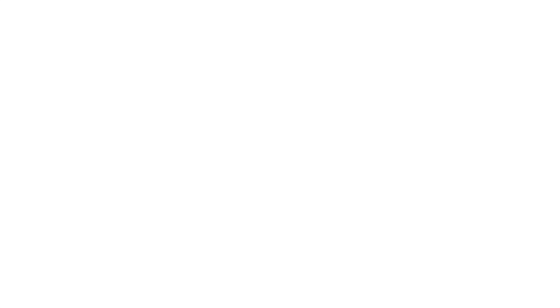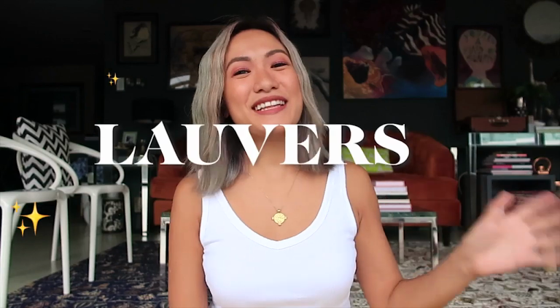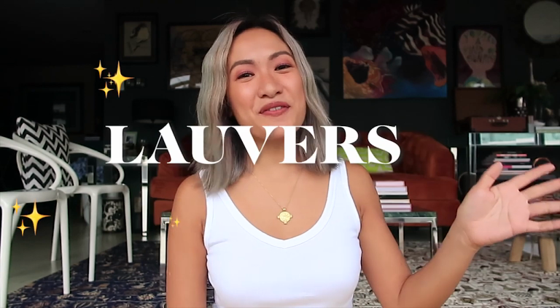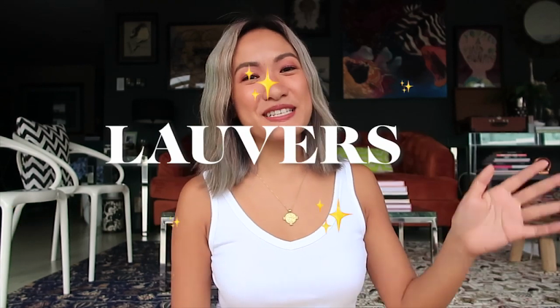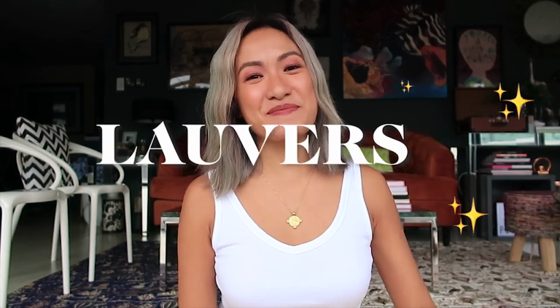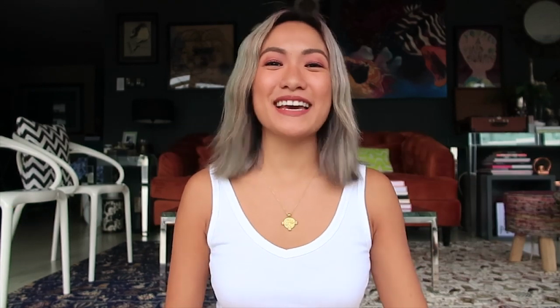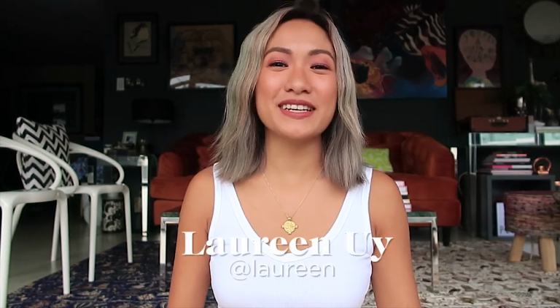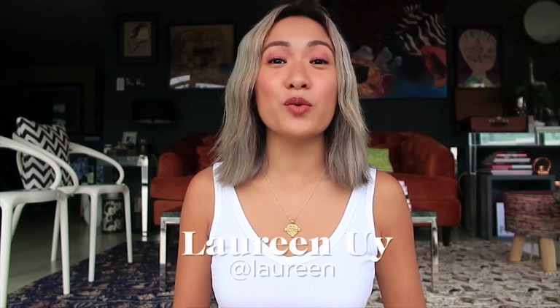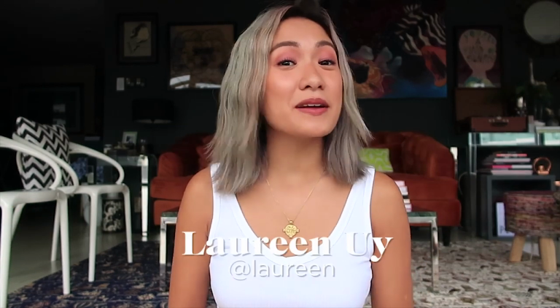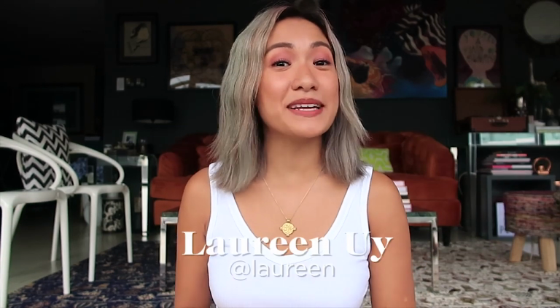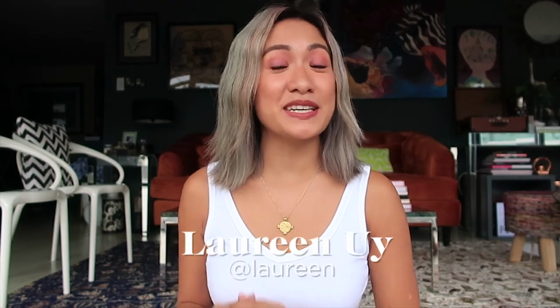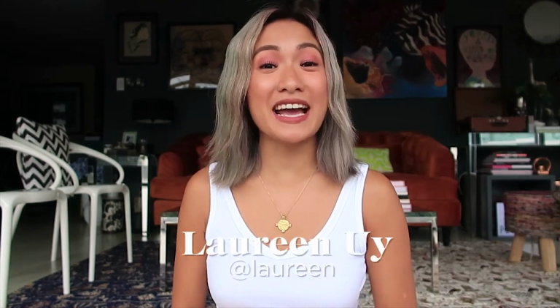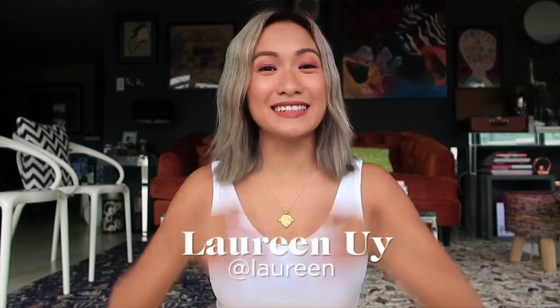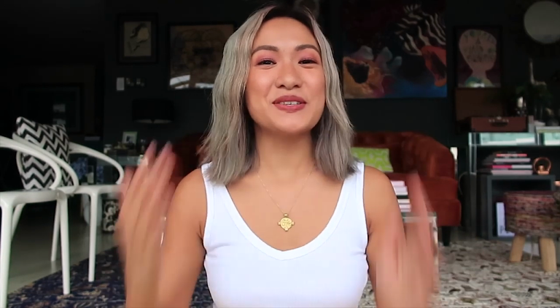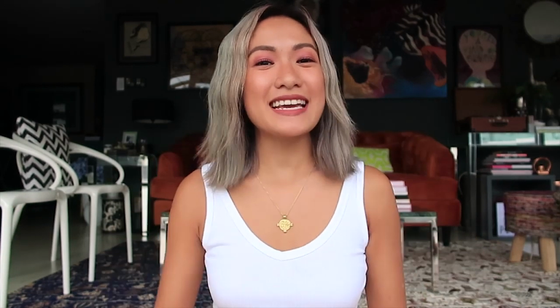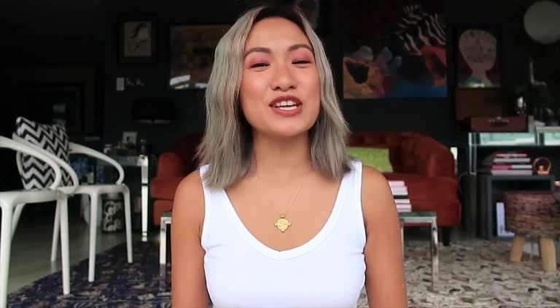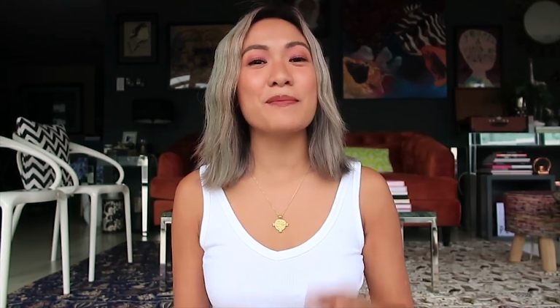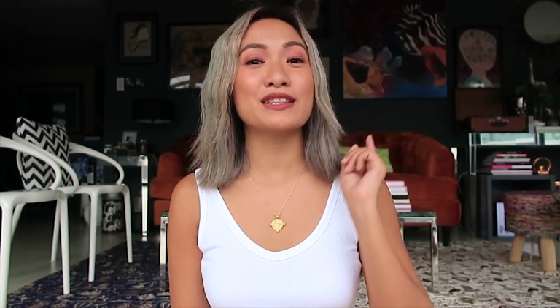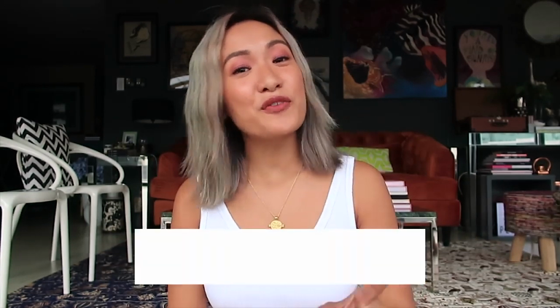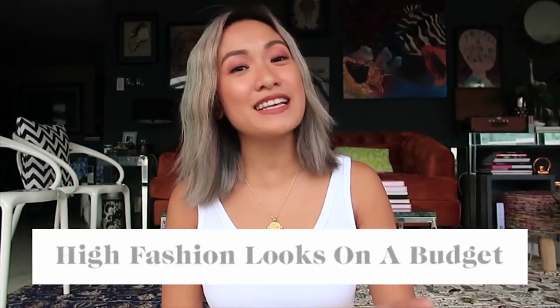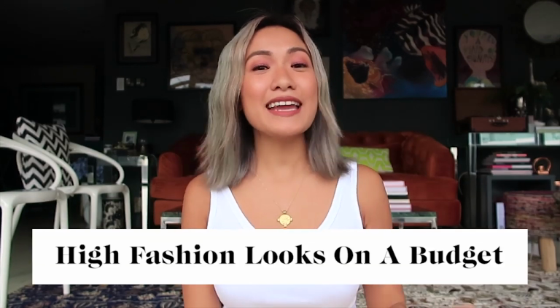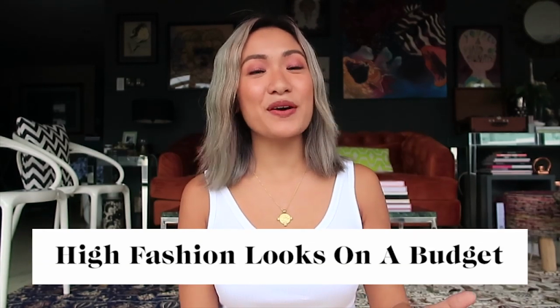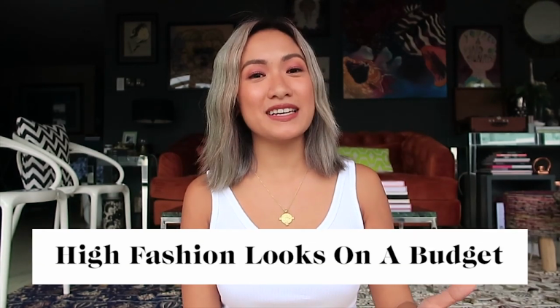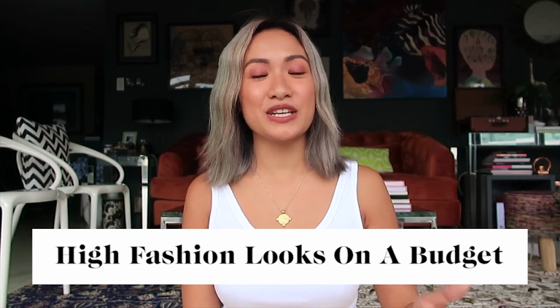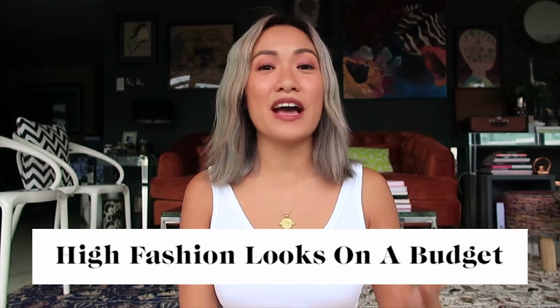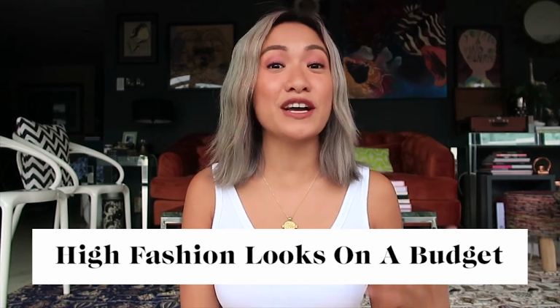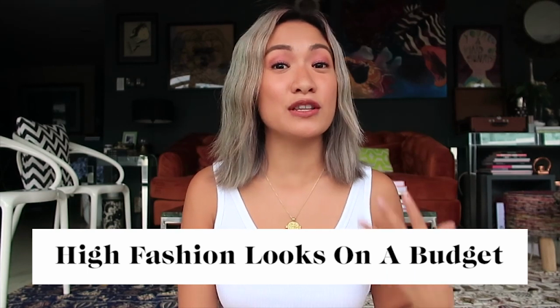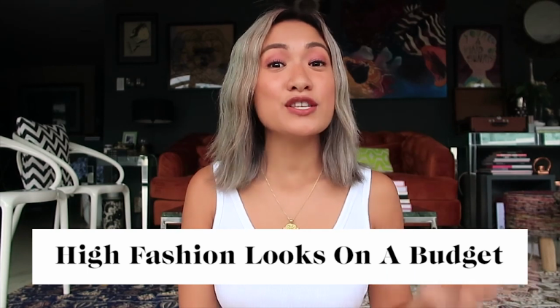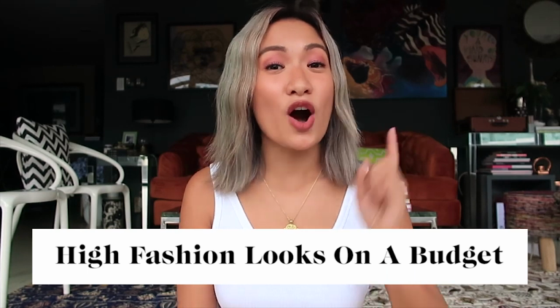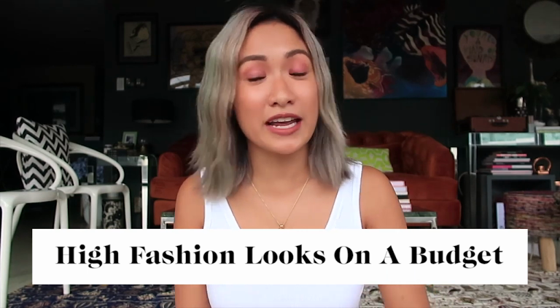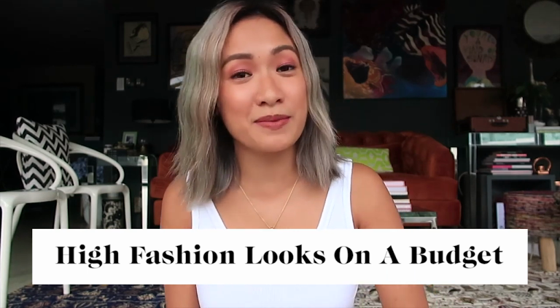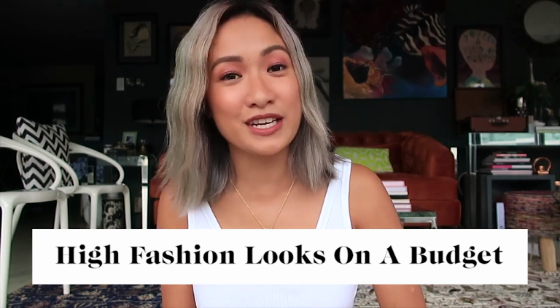Hey Lovers! It's me again, Lorene, and welcome back to my channel. Today is all about look for less and how you can achieve high fashion looks on a budget.